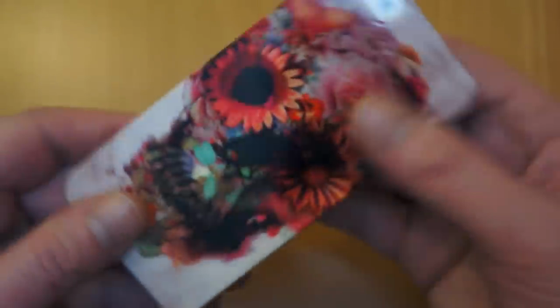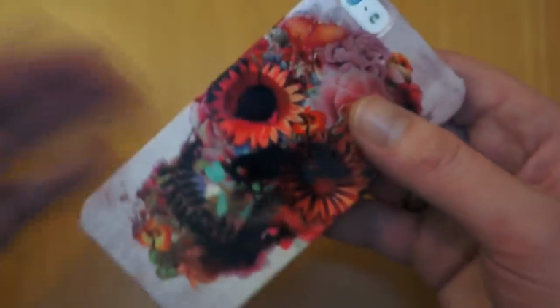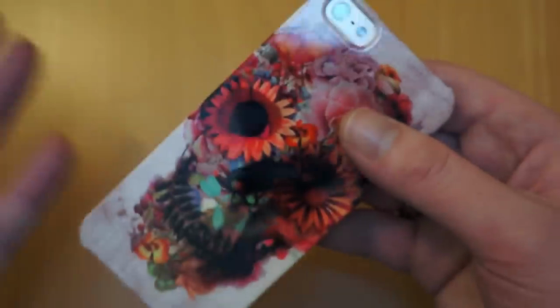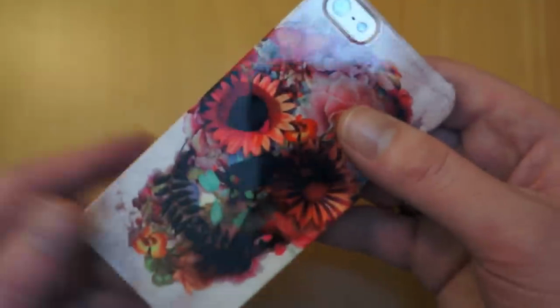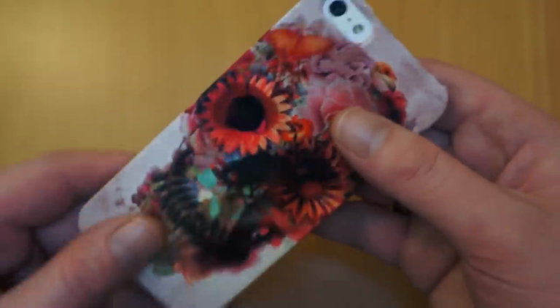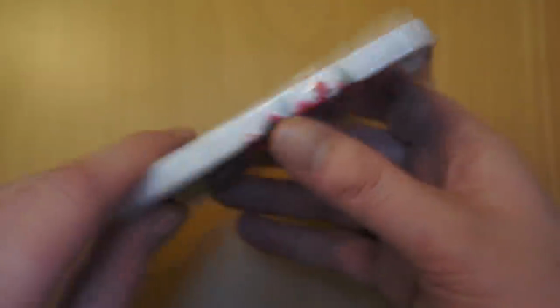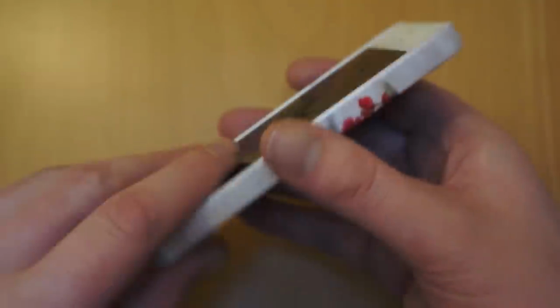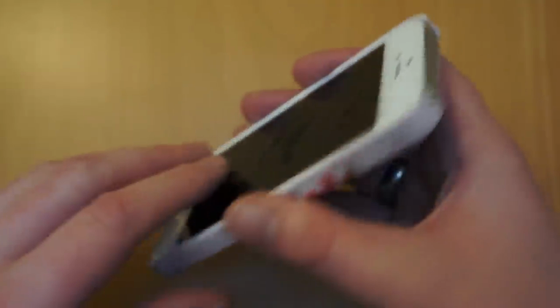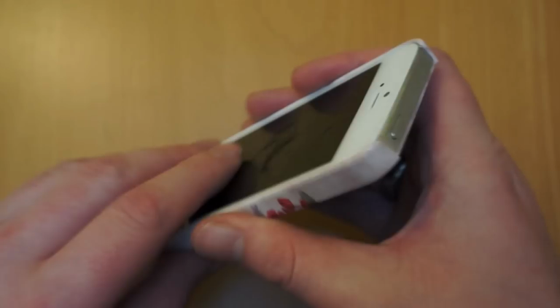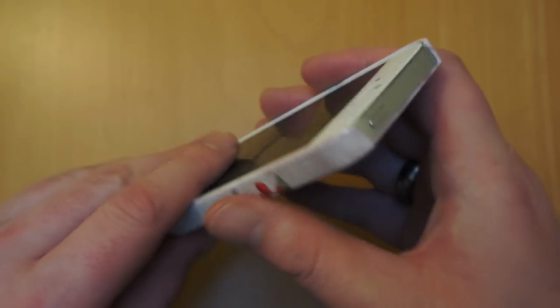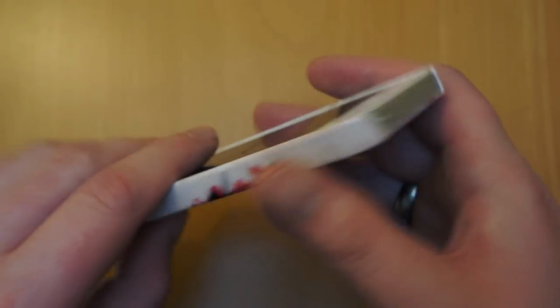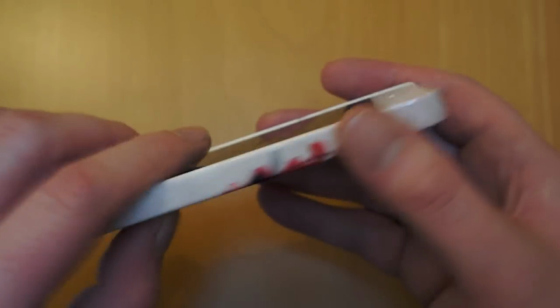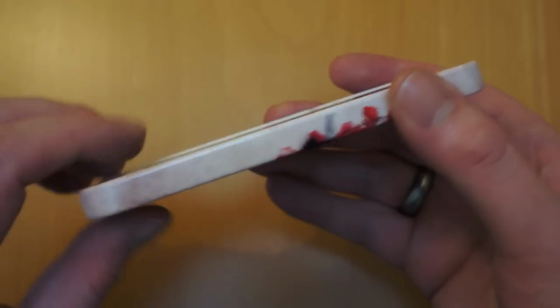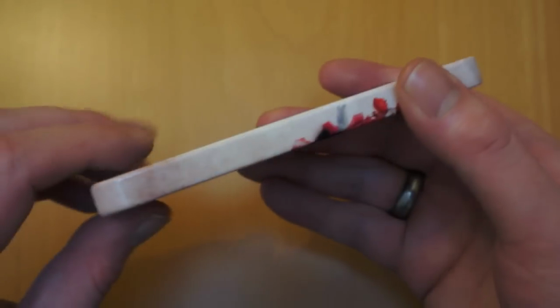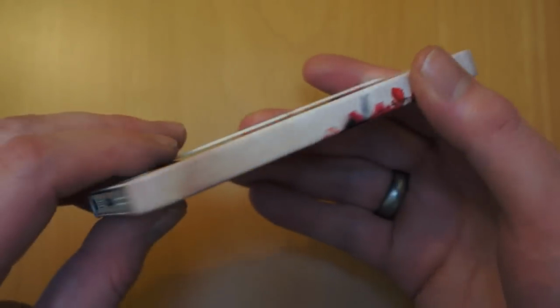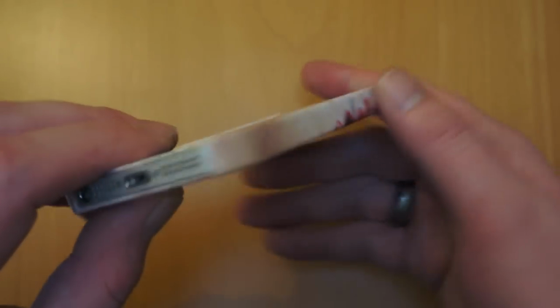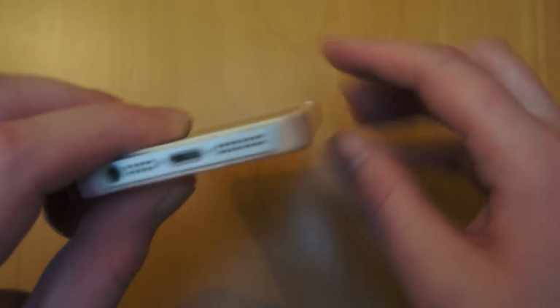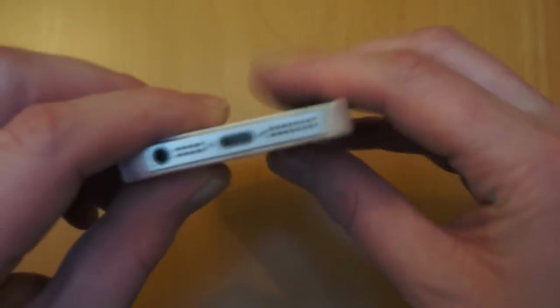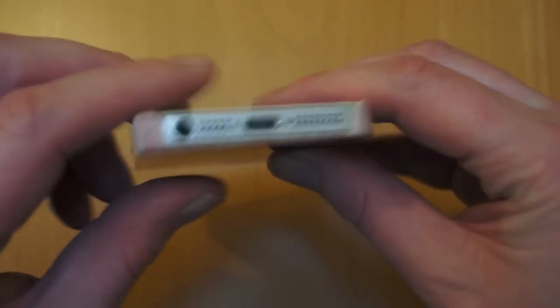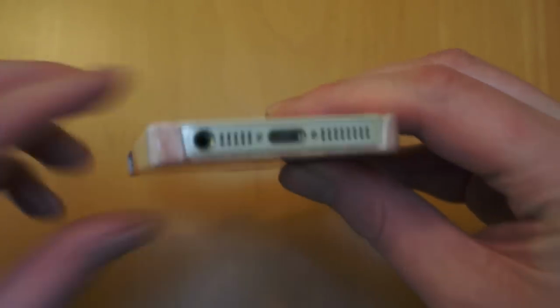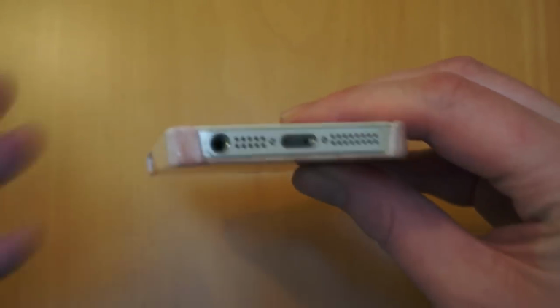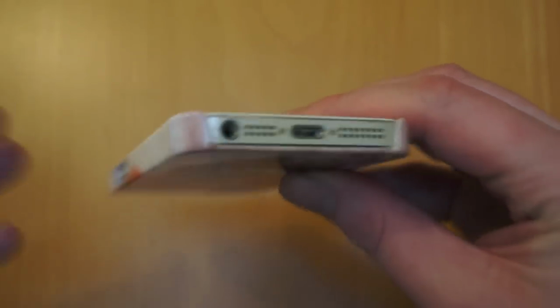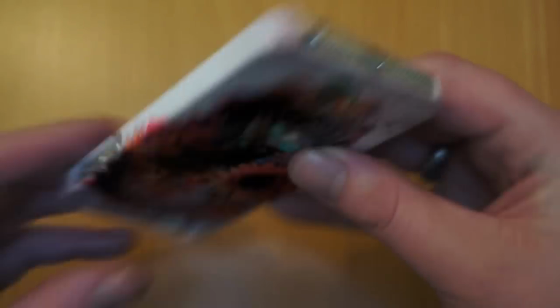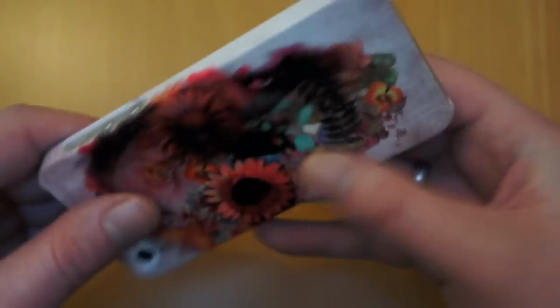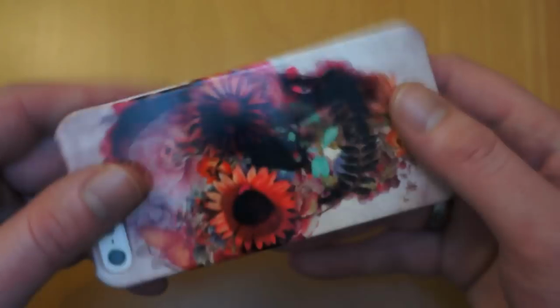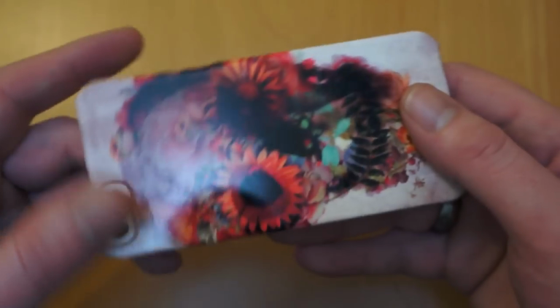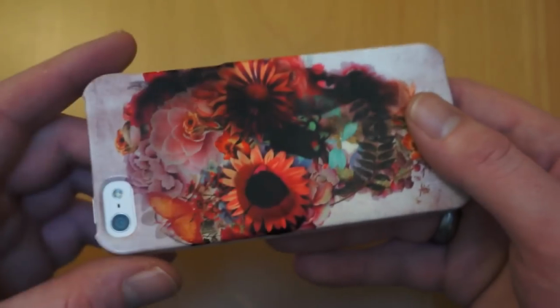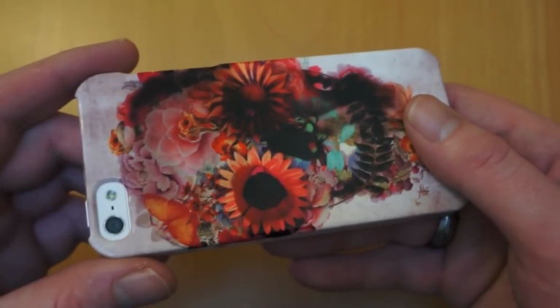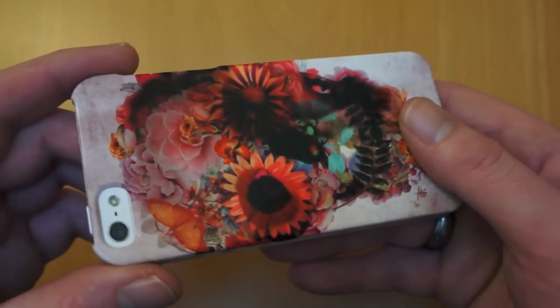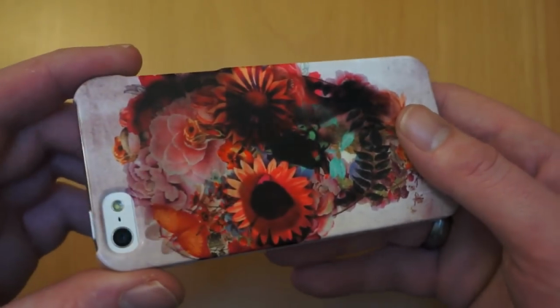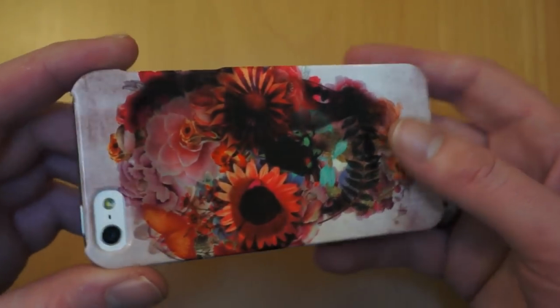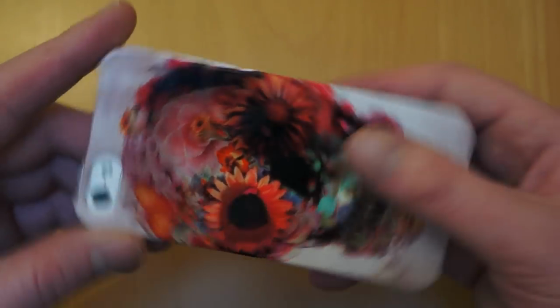The case feels nice to hold in your hand. As you can see it doesn't add too much bulk at all, and you can't really notice any extra weight.